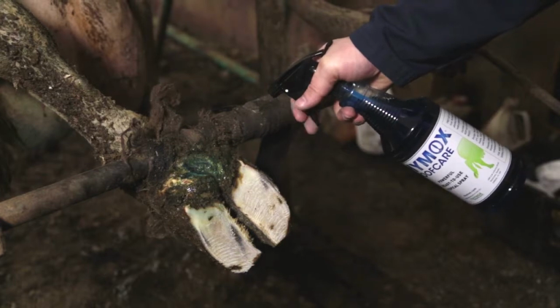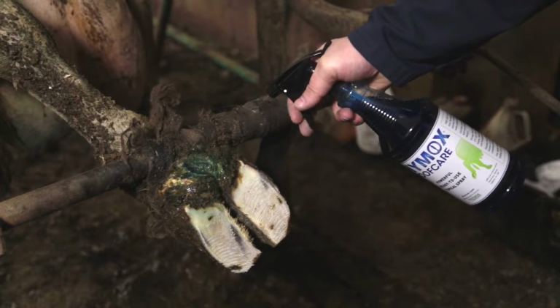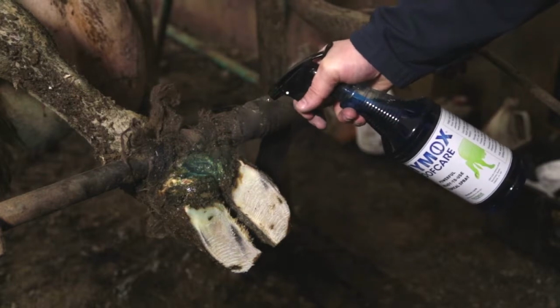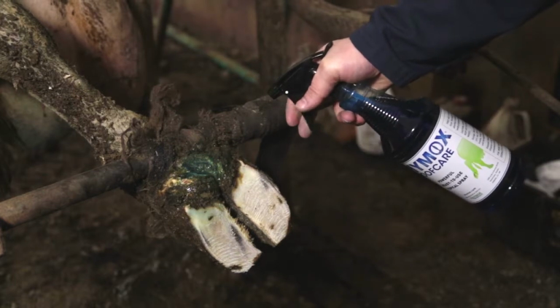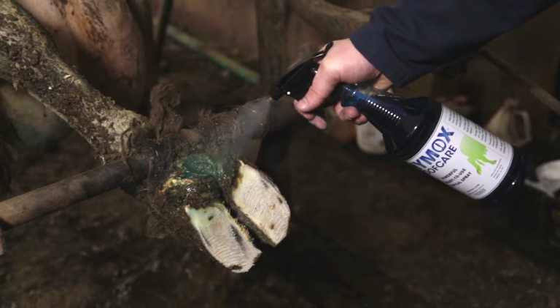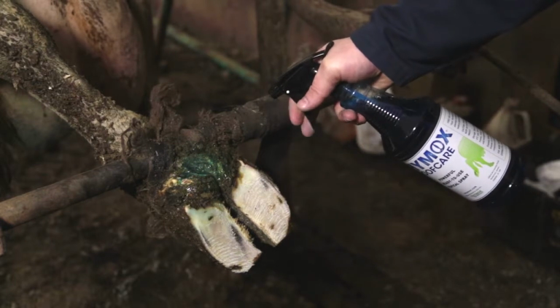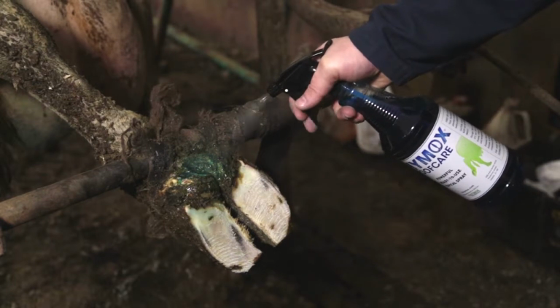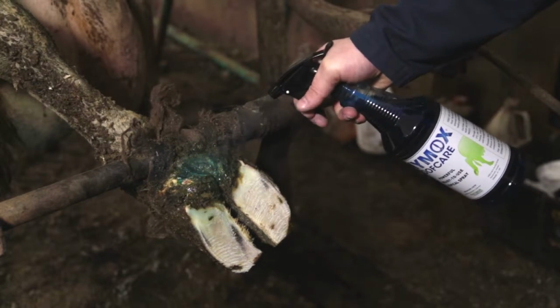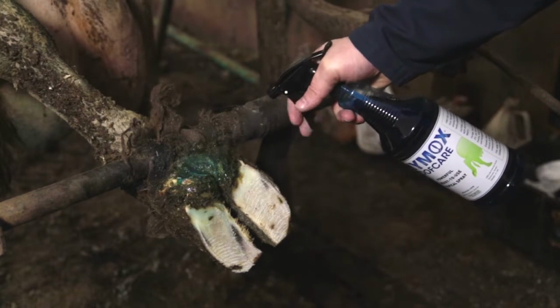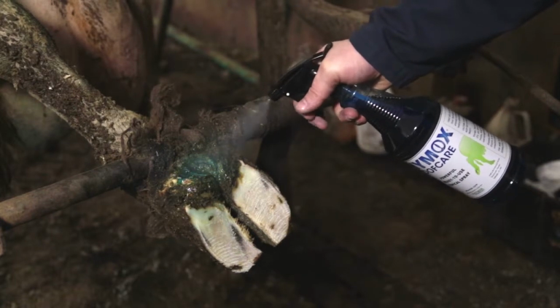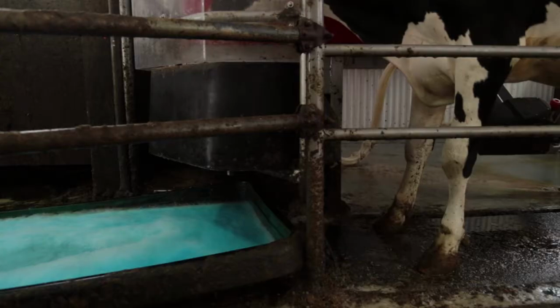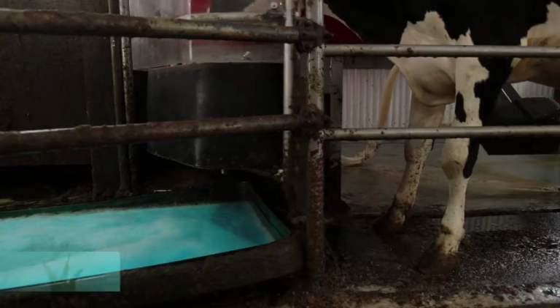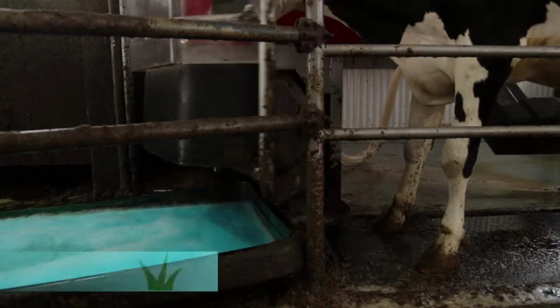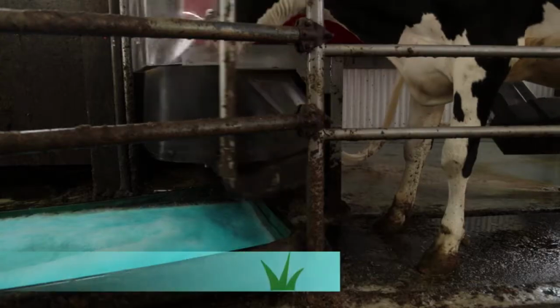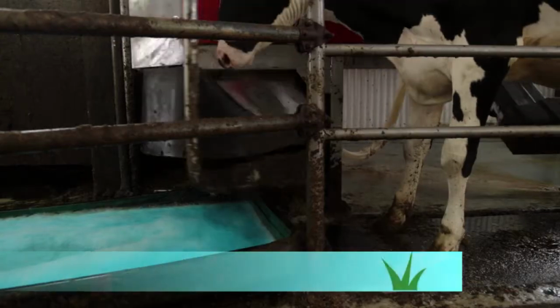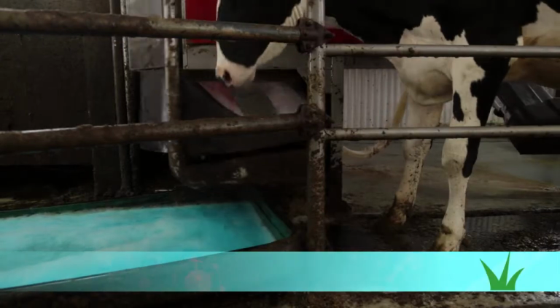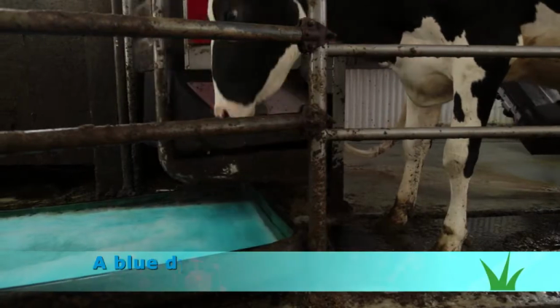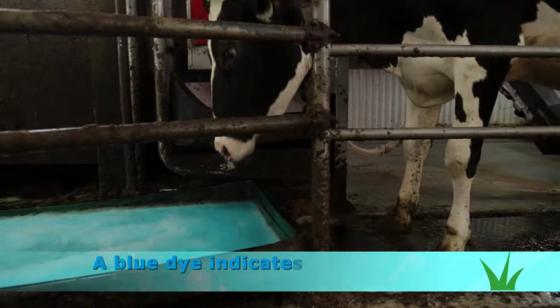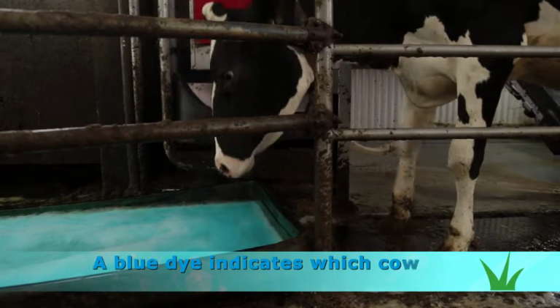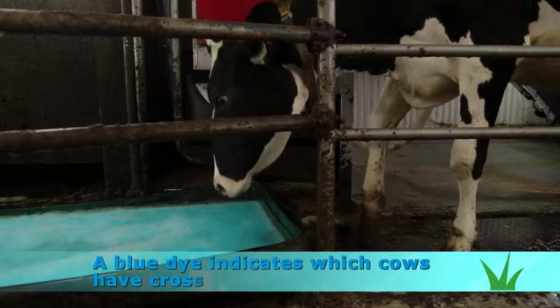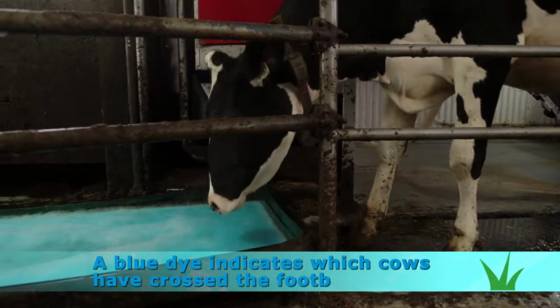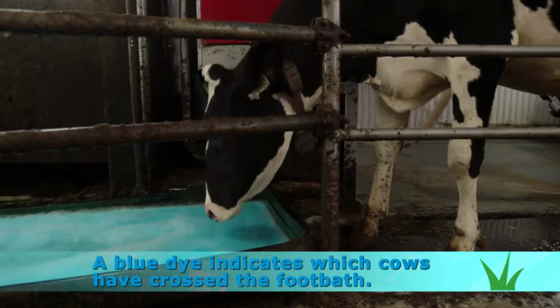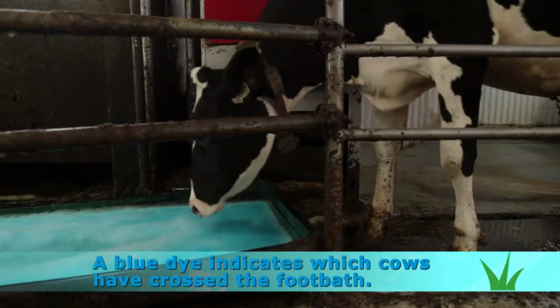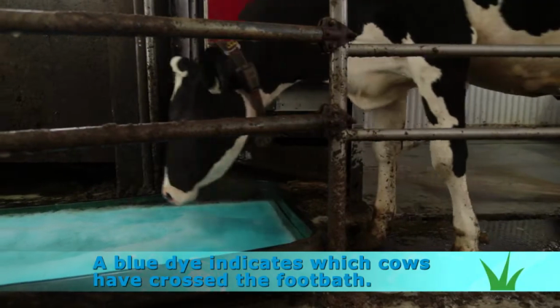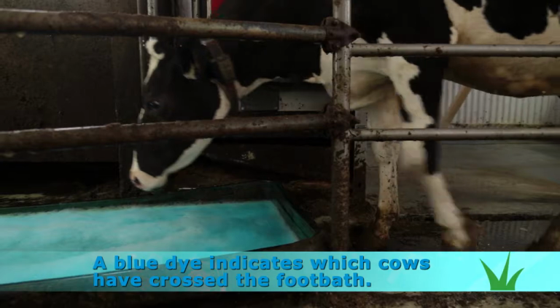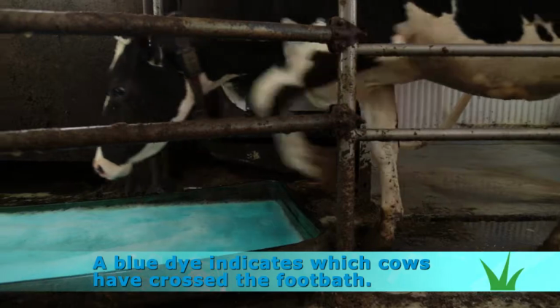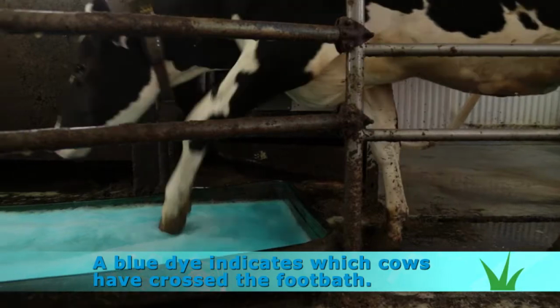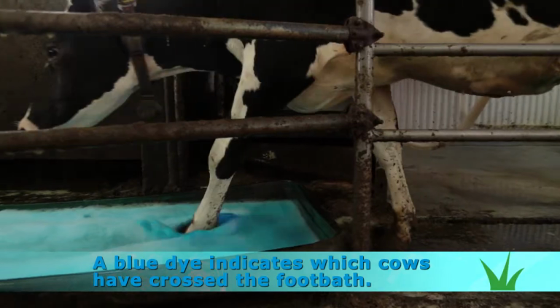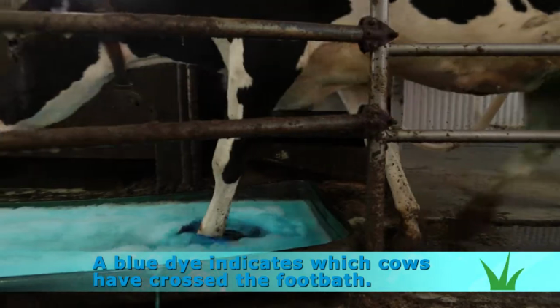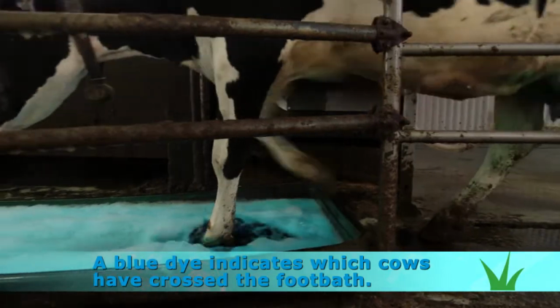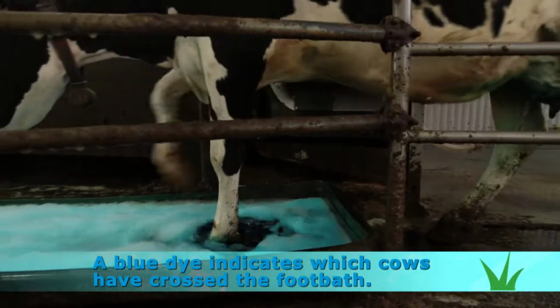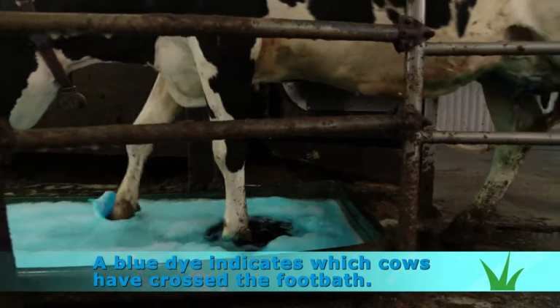Early detection of lesions and prompt topical treatments complete the strategy to adopt to fight digital dermatitis. Cows deserve healthy hooves without compromise.